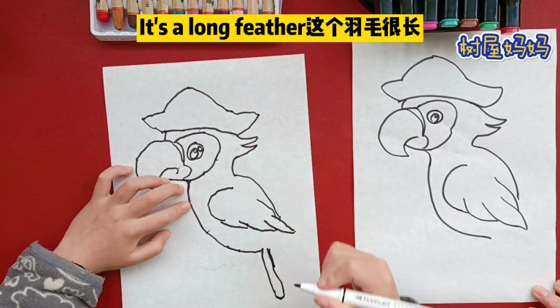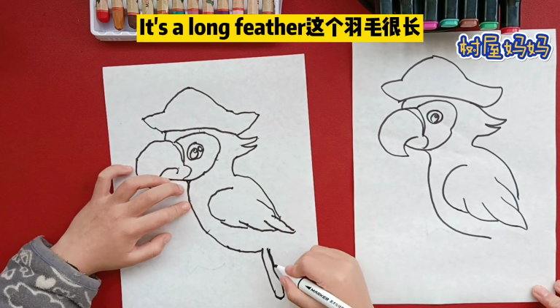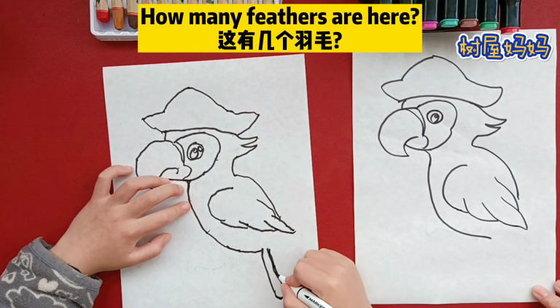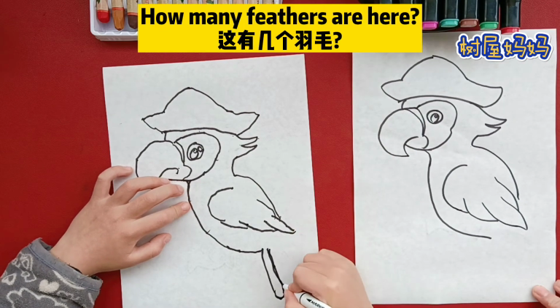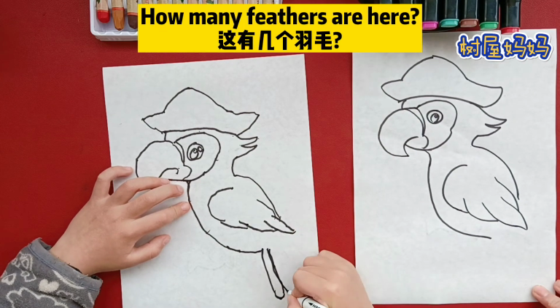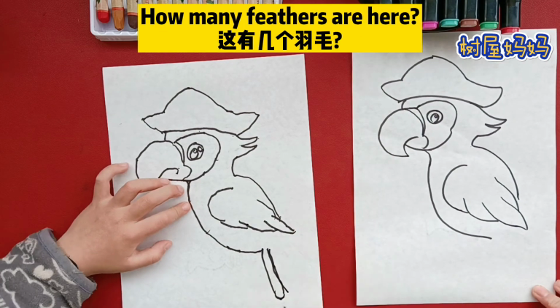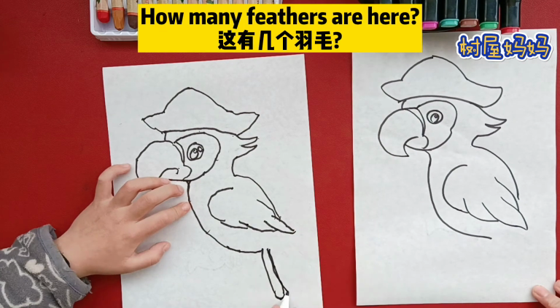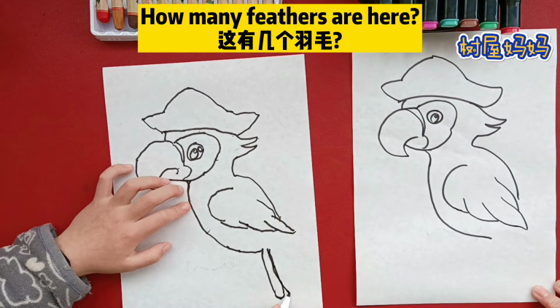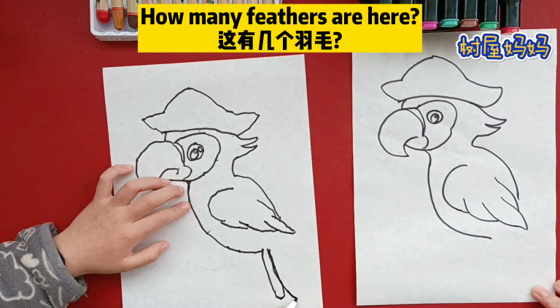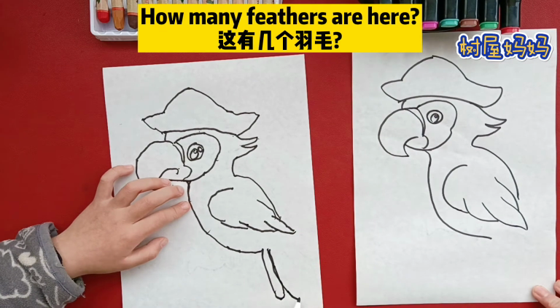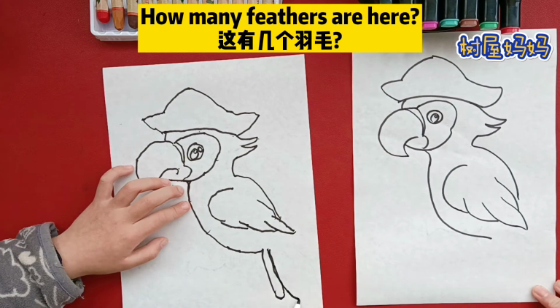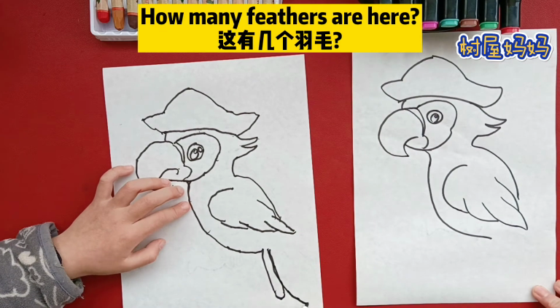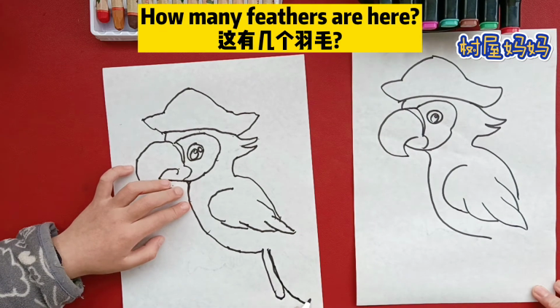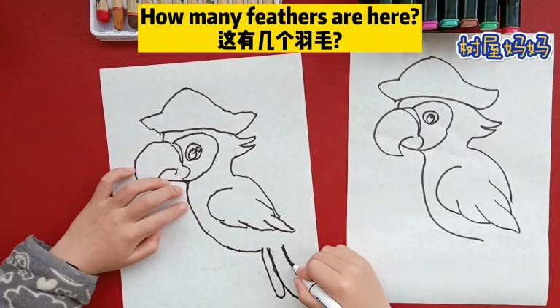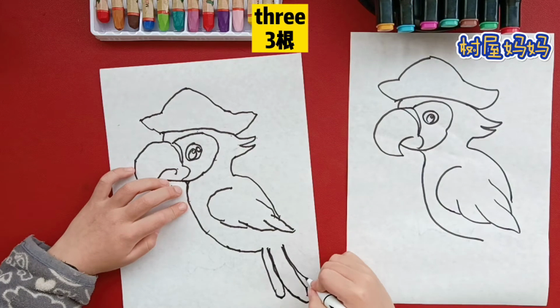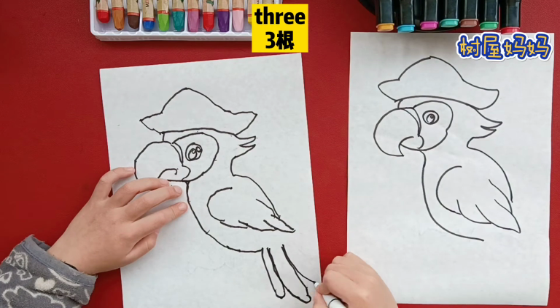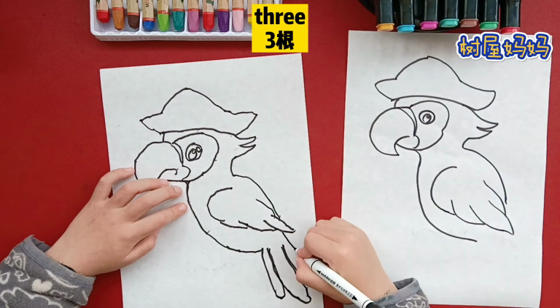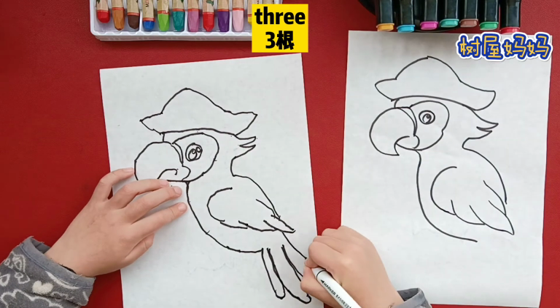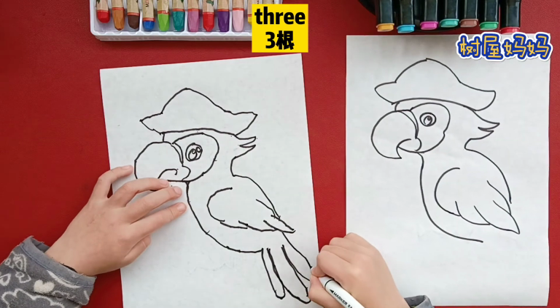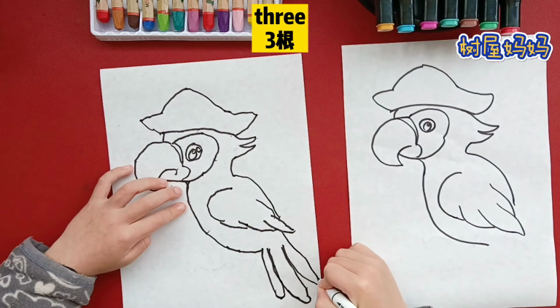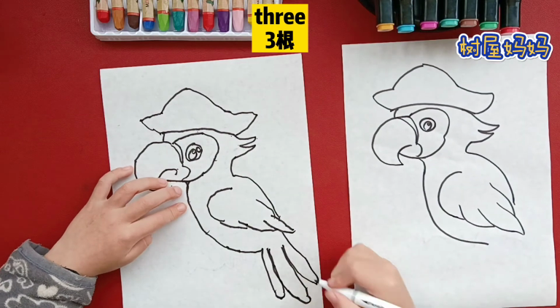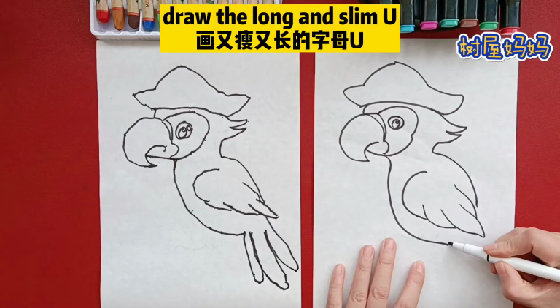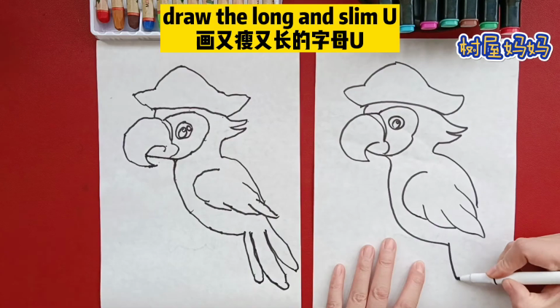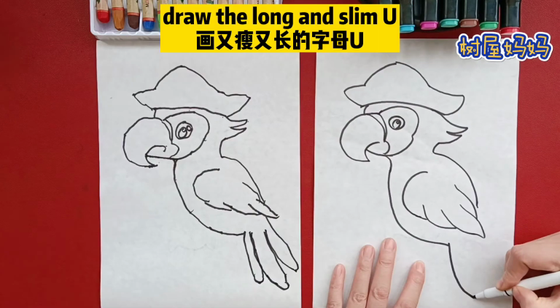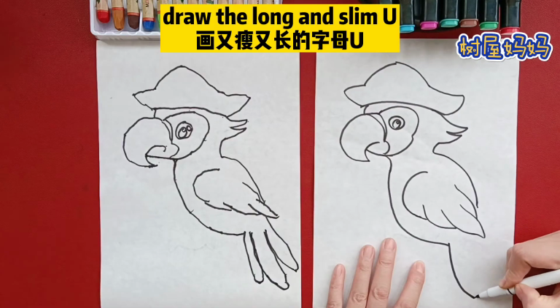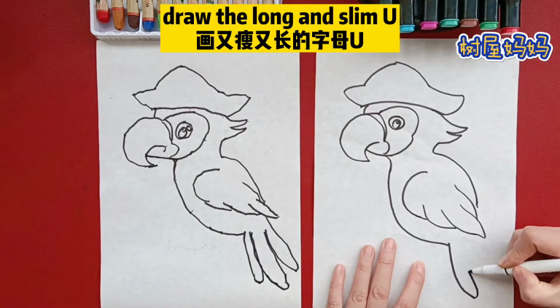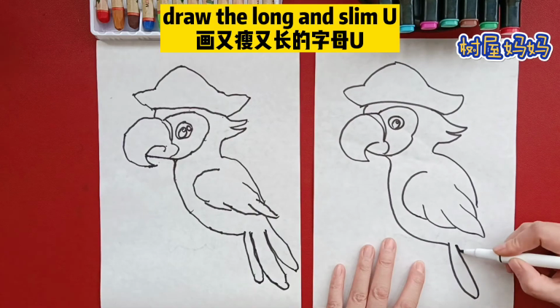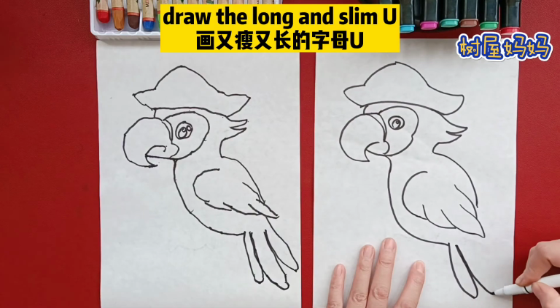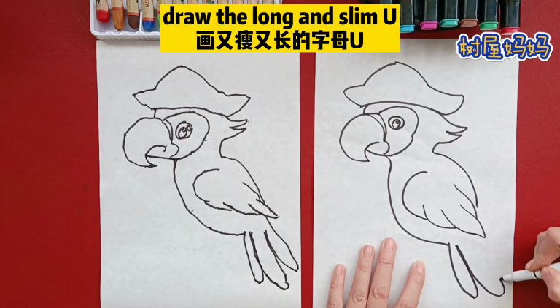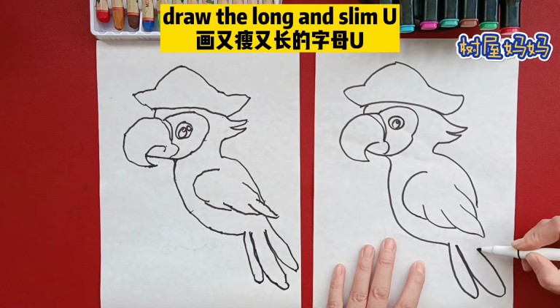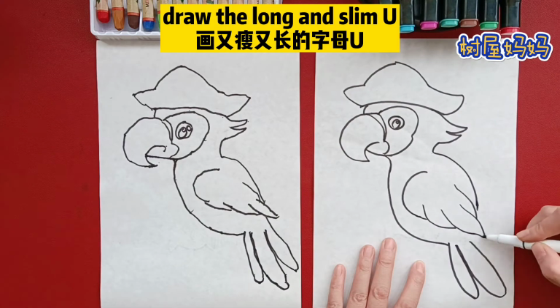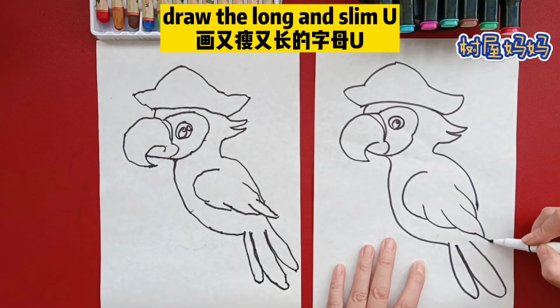How many feathers are here? Three. Draw the long and slim U.